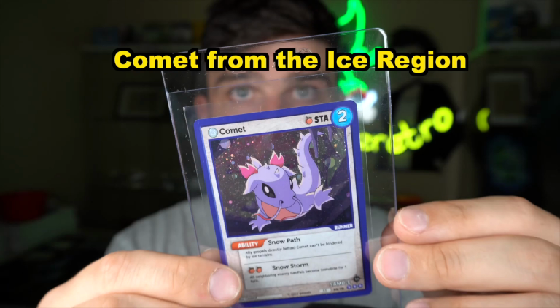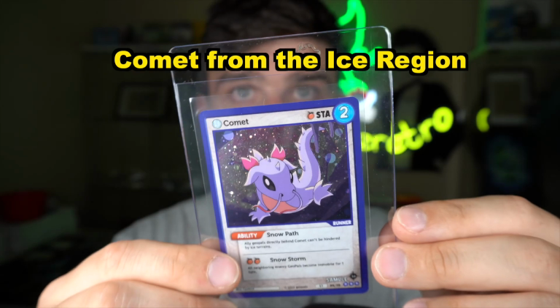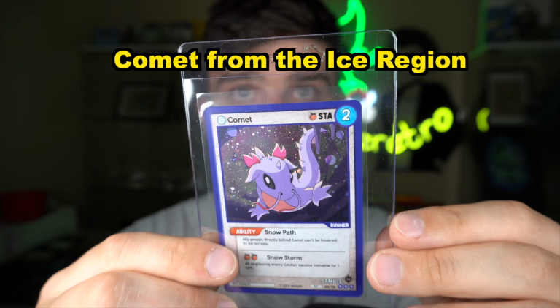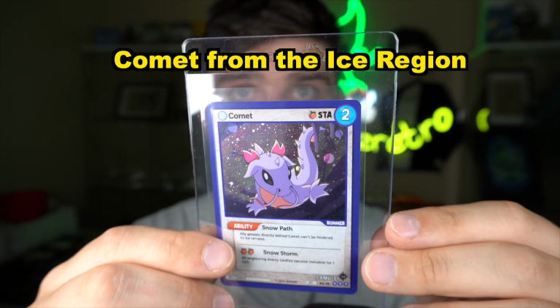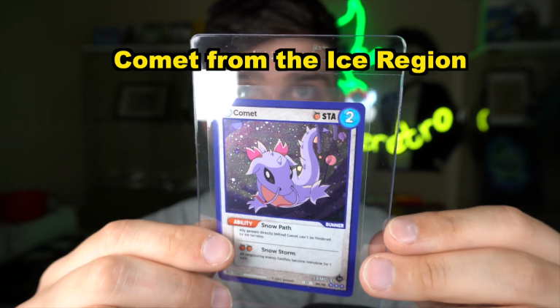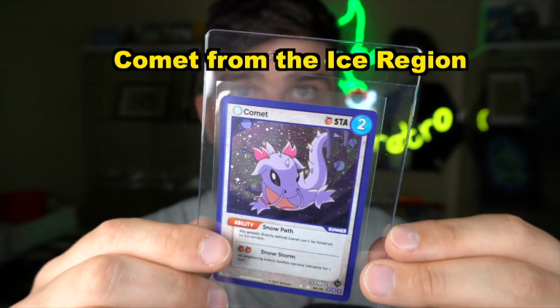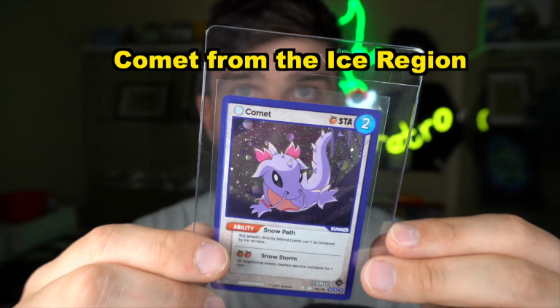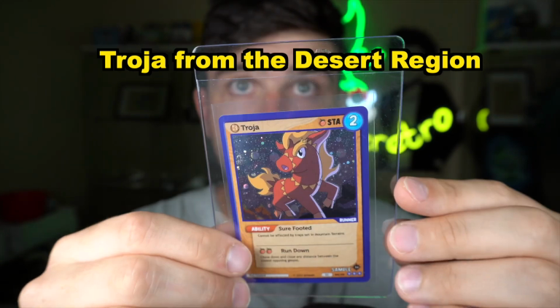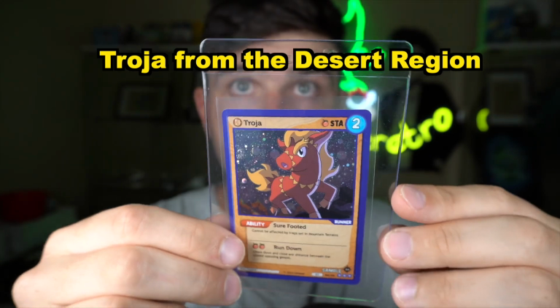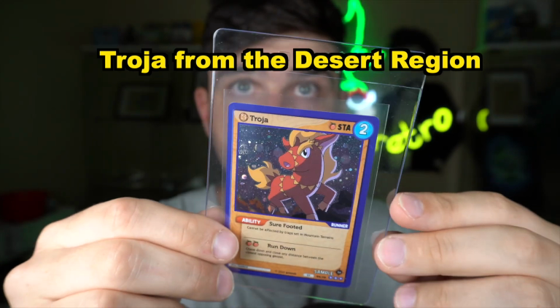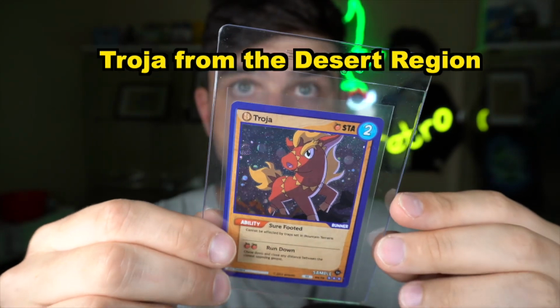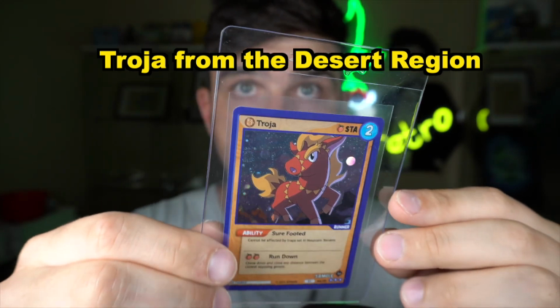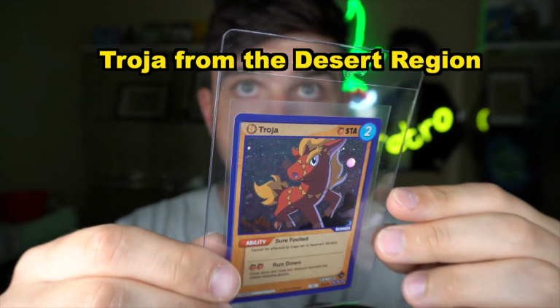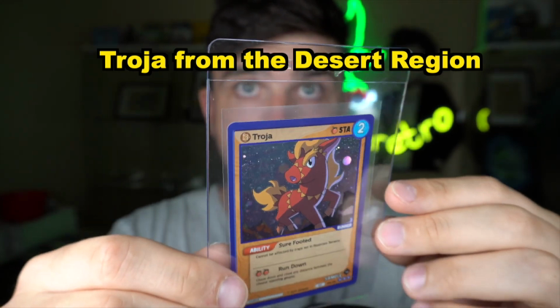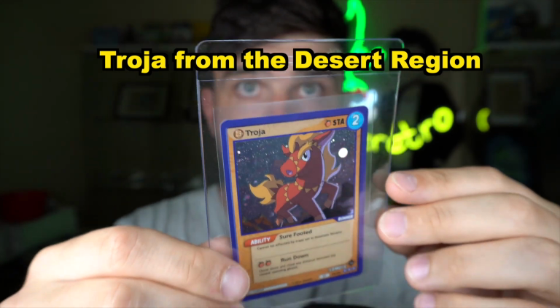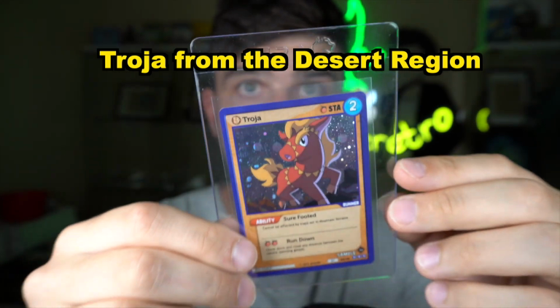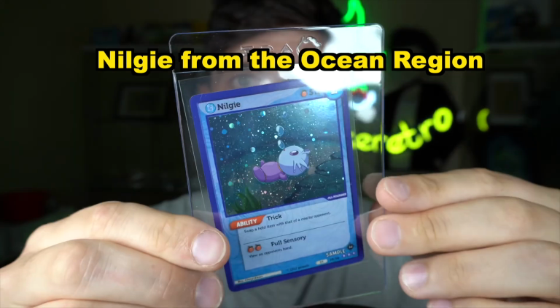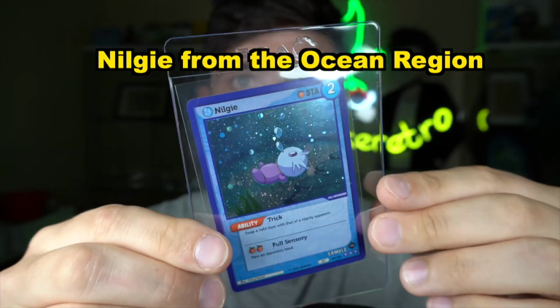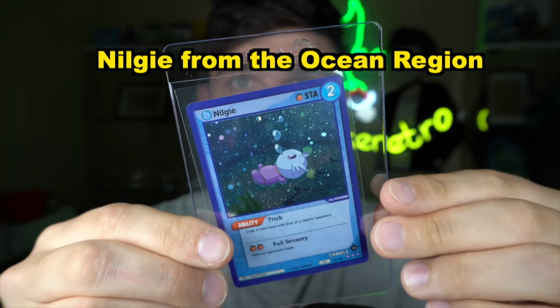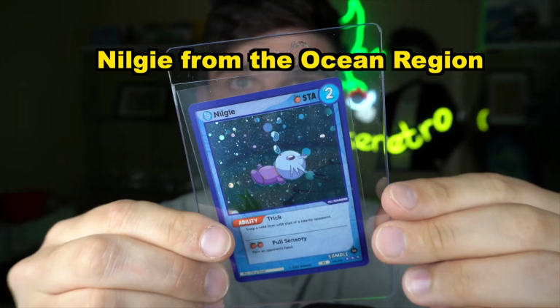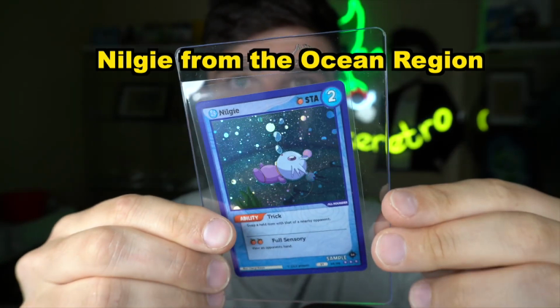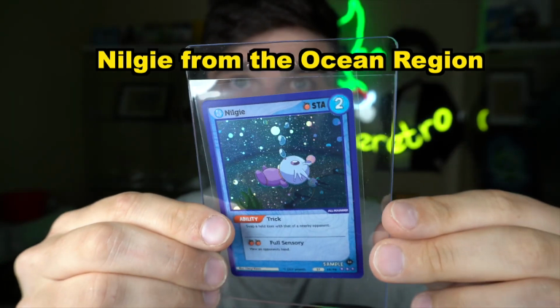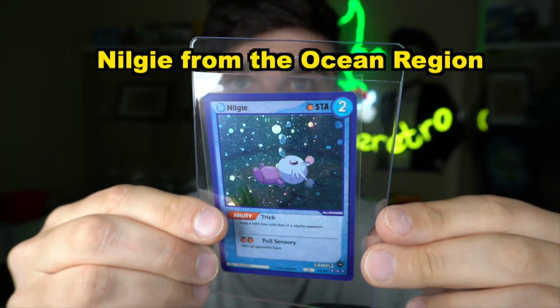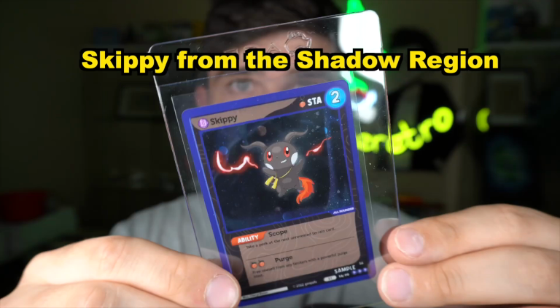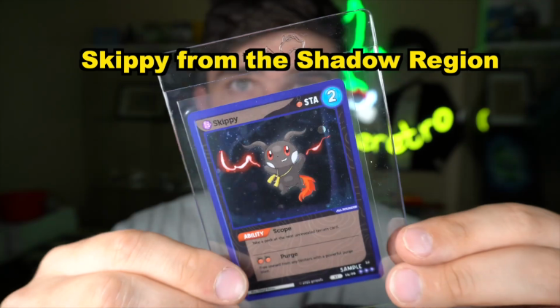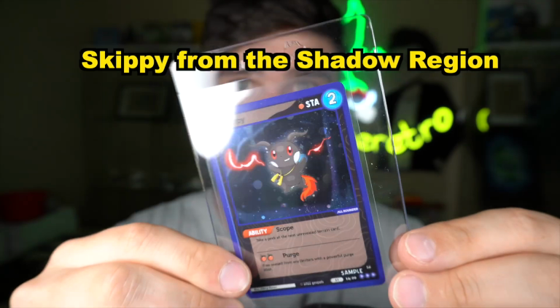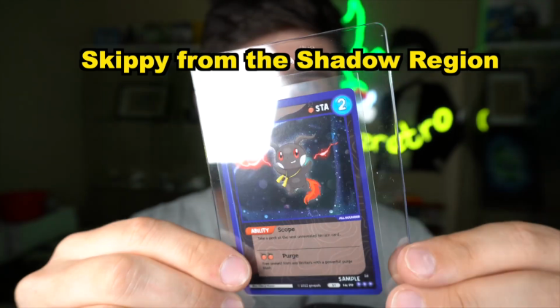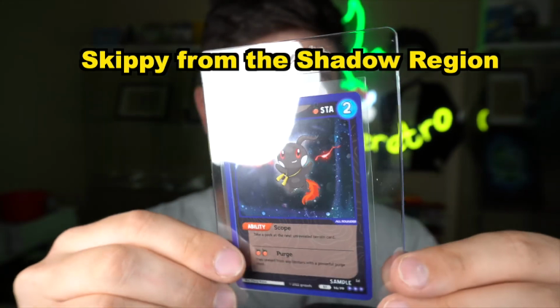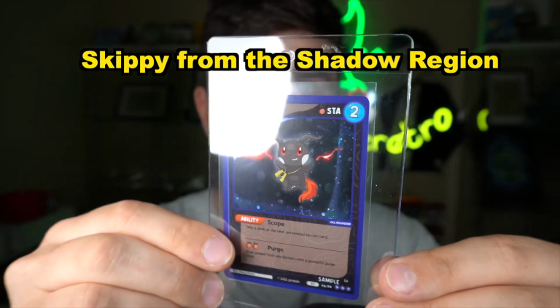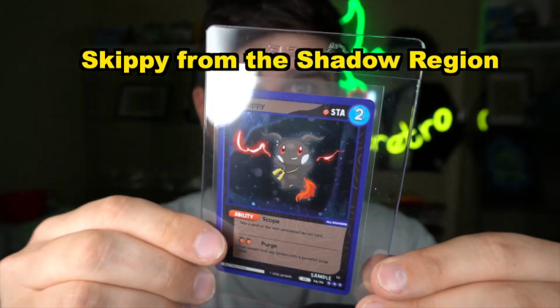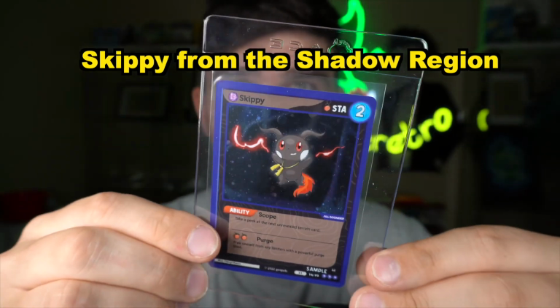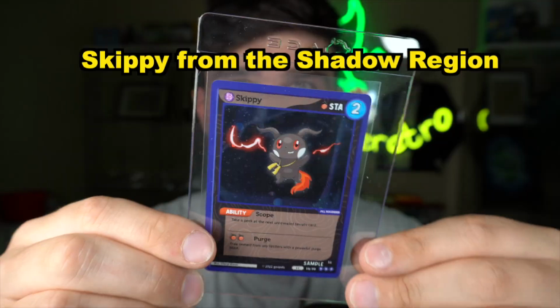This is Comet the Ice Dragon, Troja the Trojan Pinata, Nielke from the Ocean Region, and Skippy from the Shadow Region.